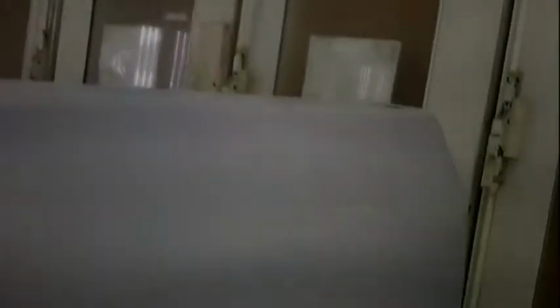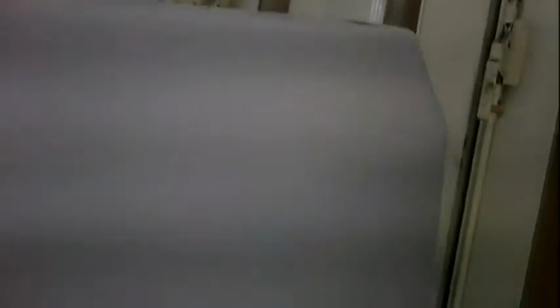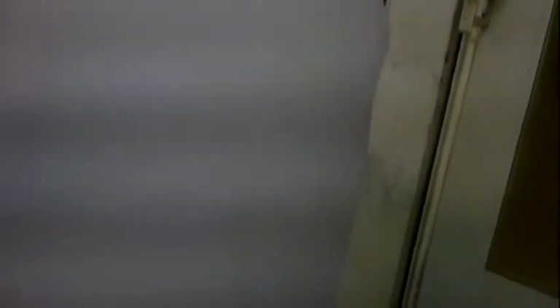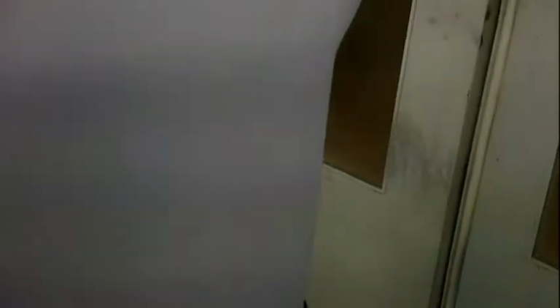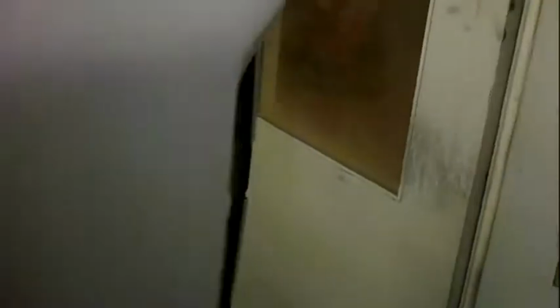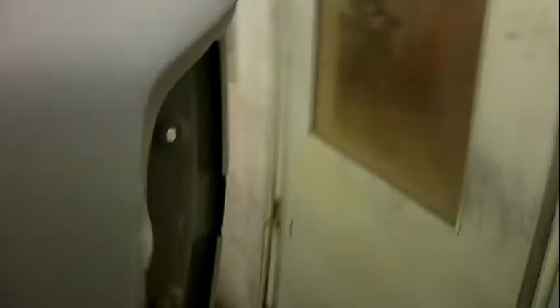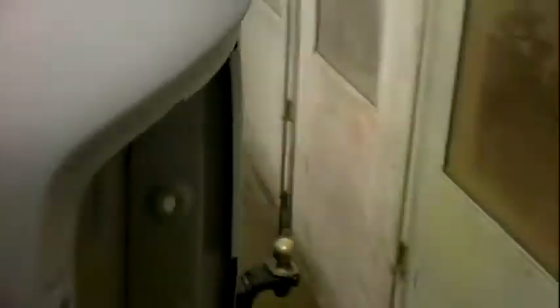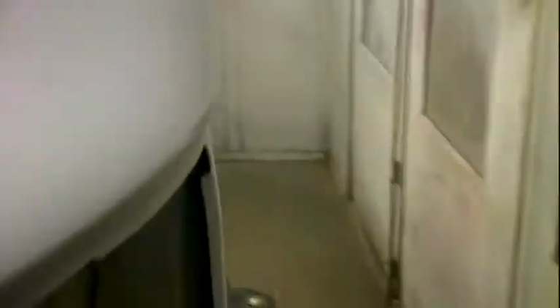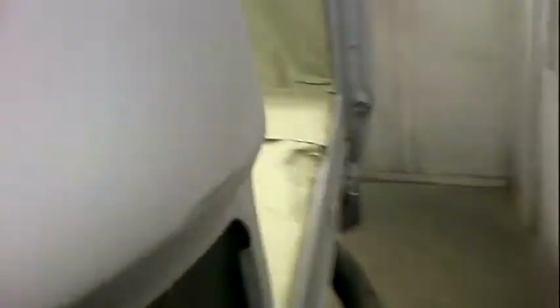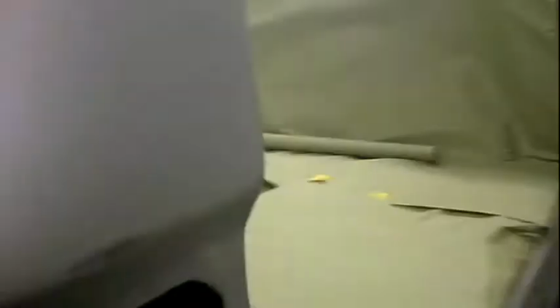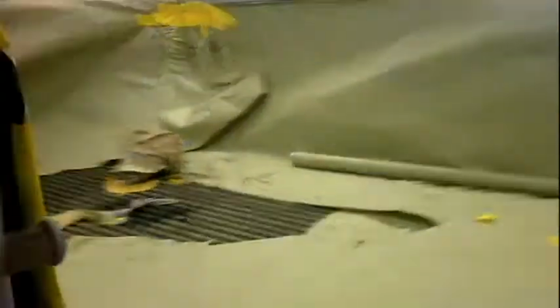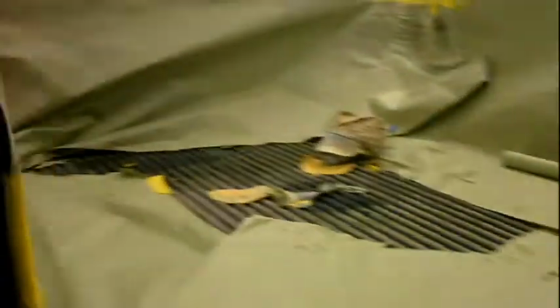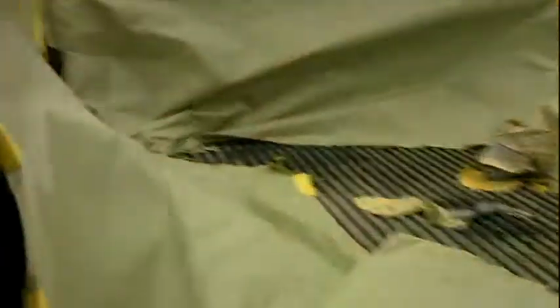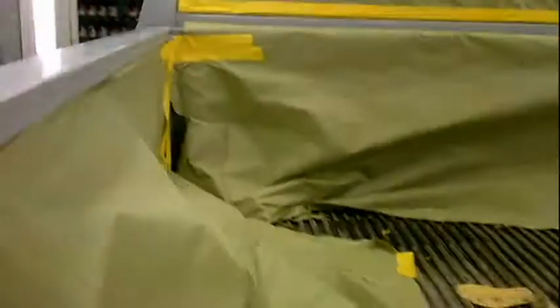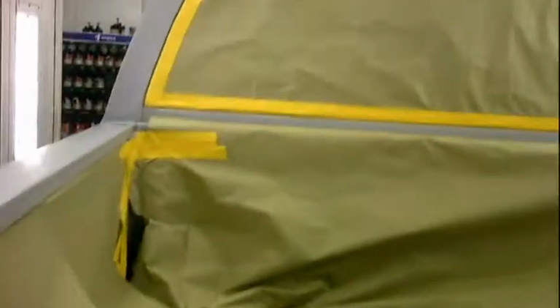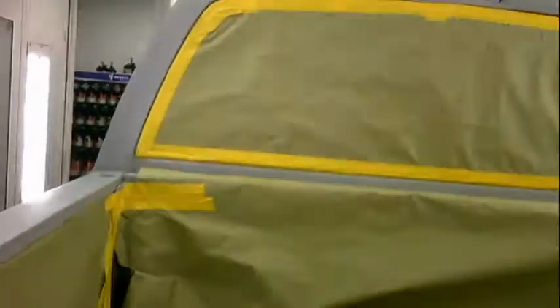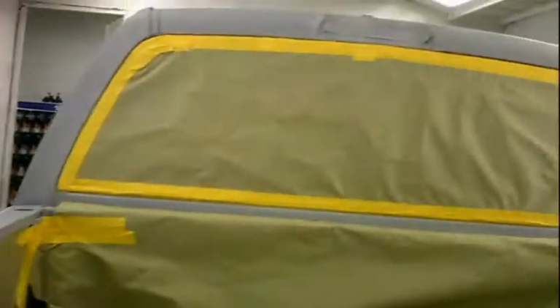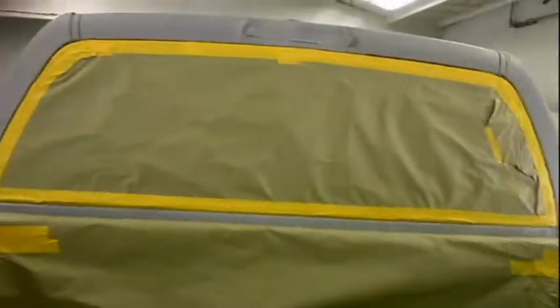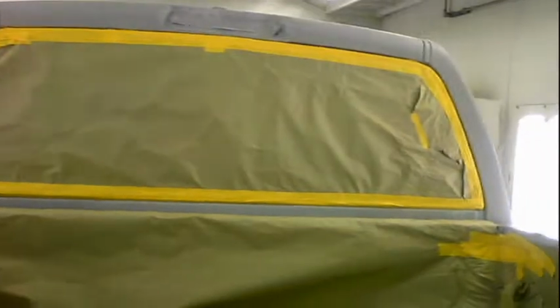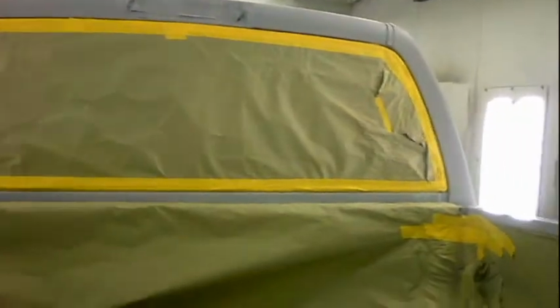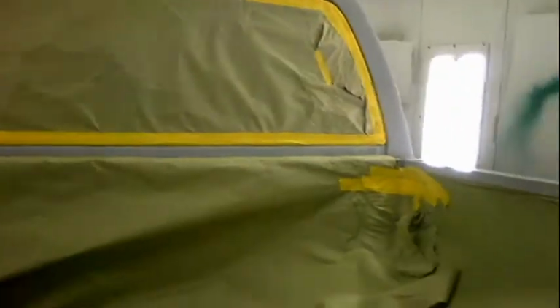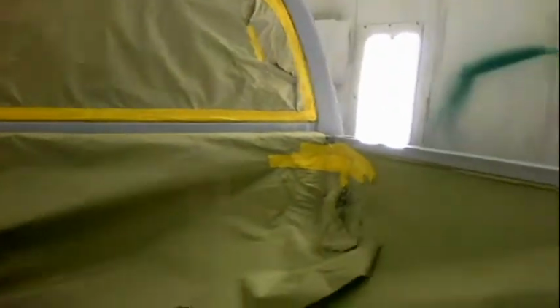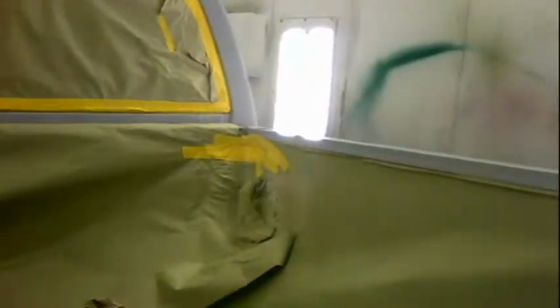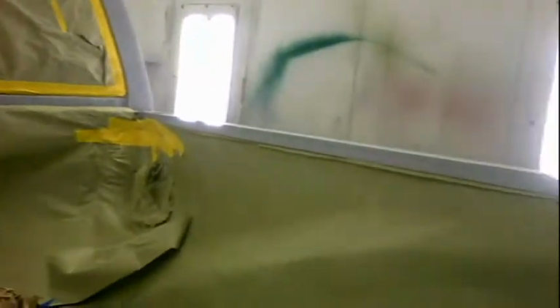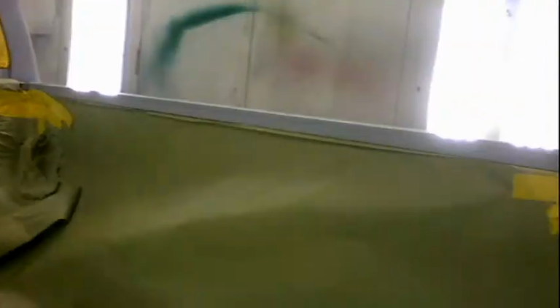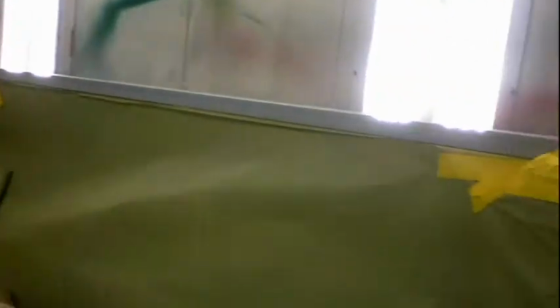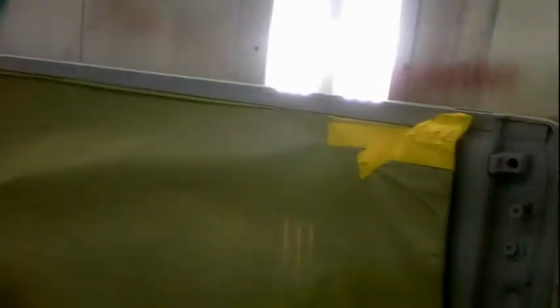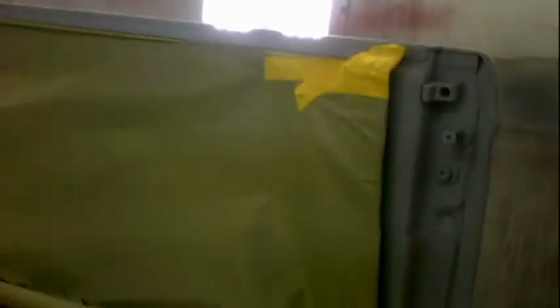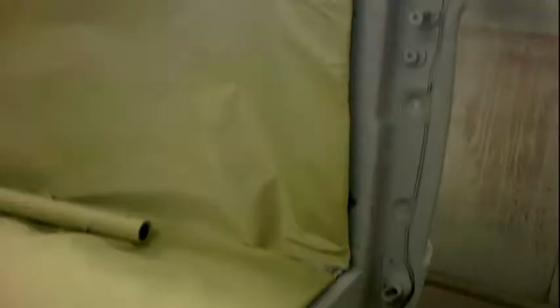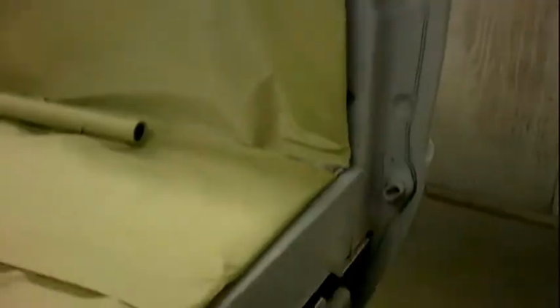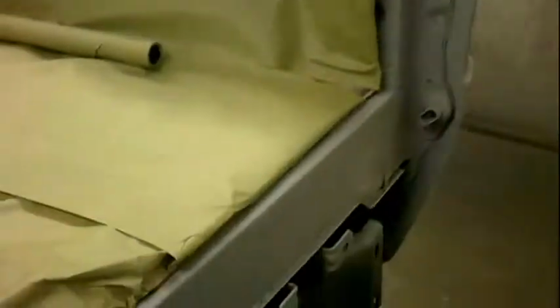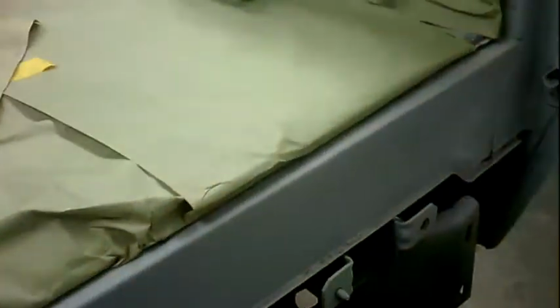The students made the necessary repairs, and then sprayed the vehicle with a 2K primer surface.